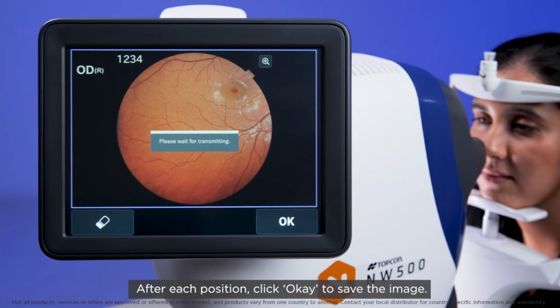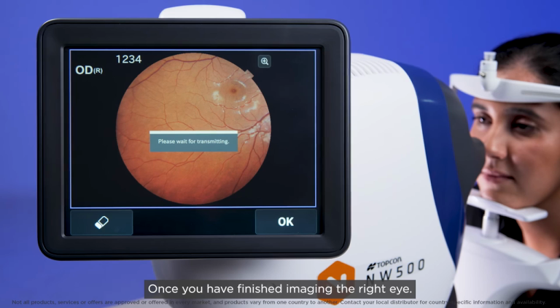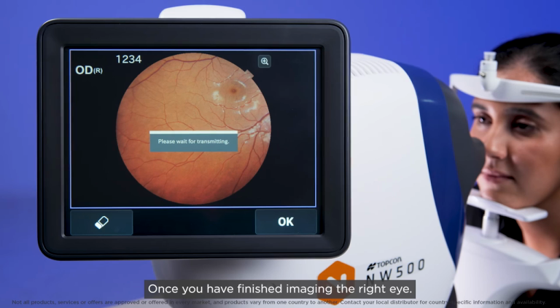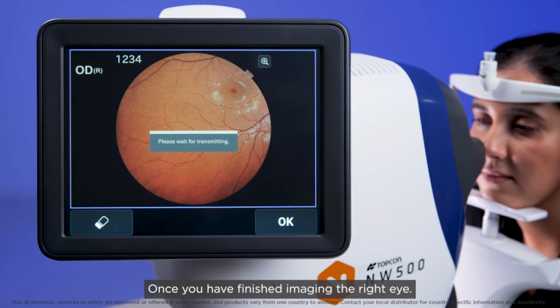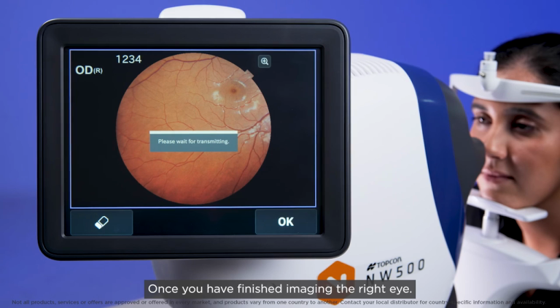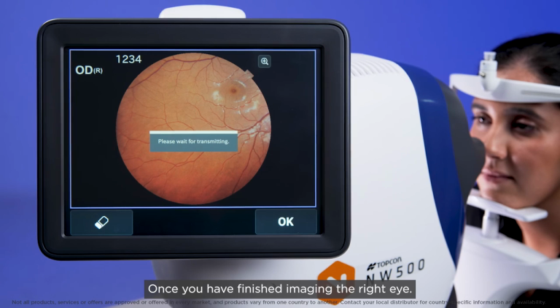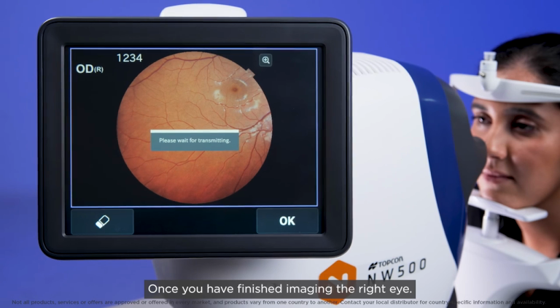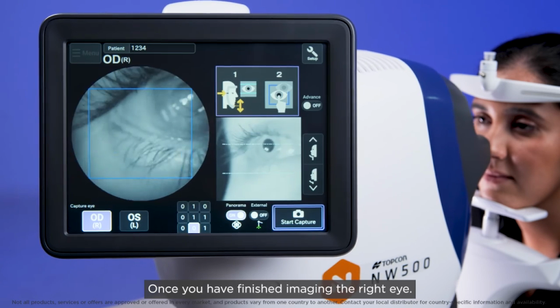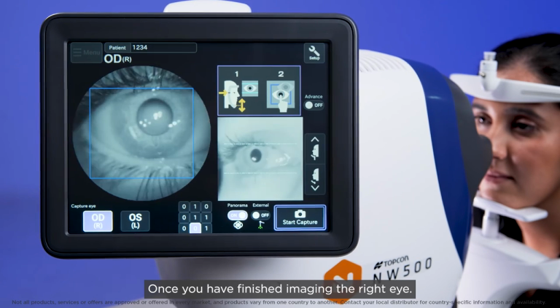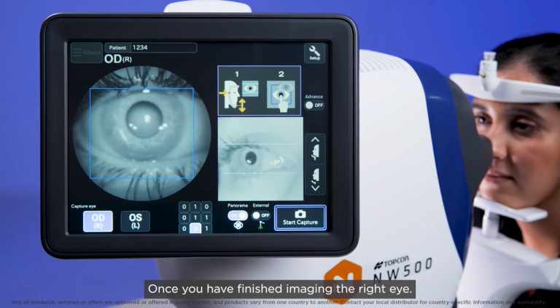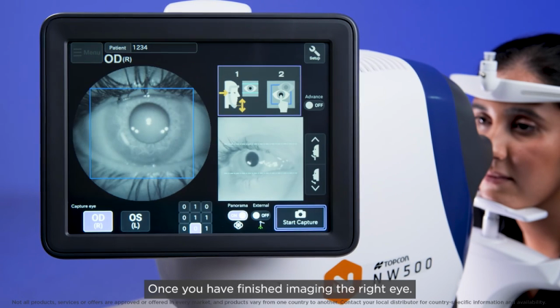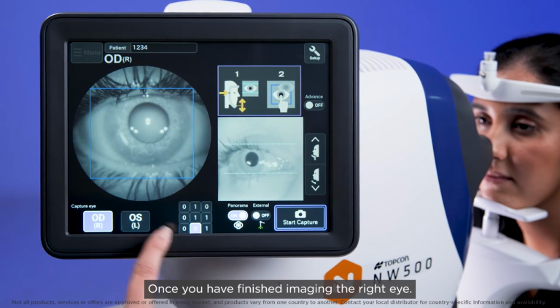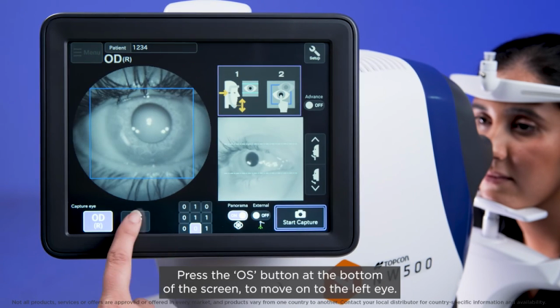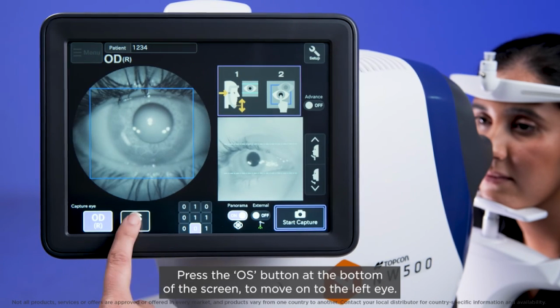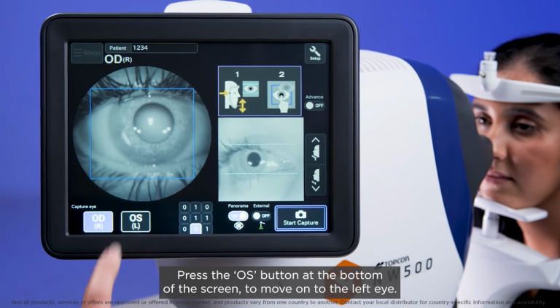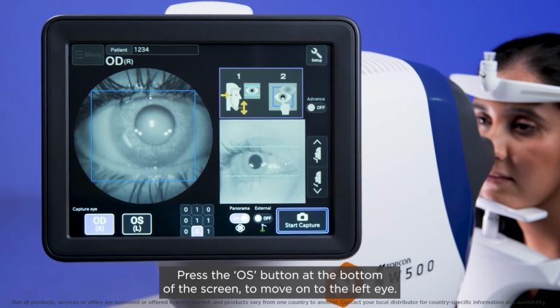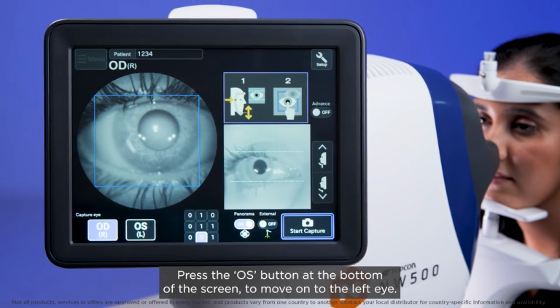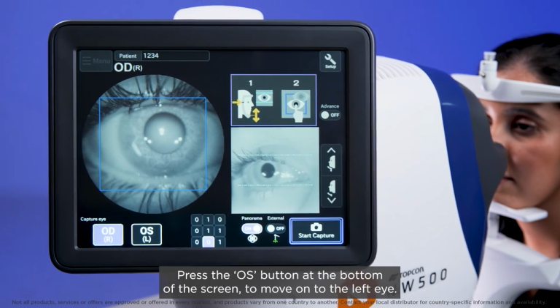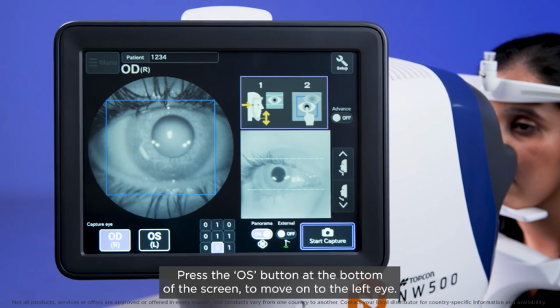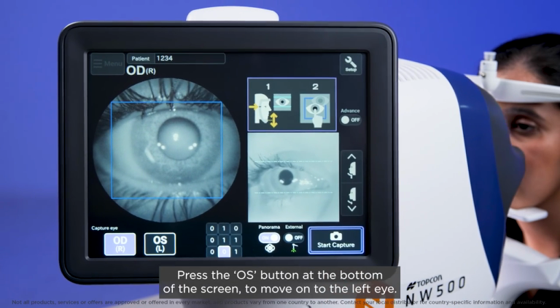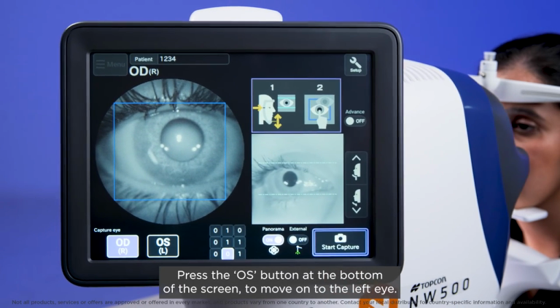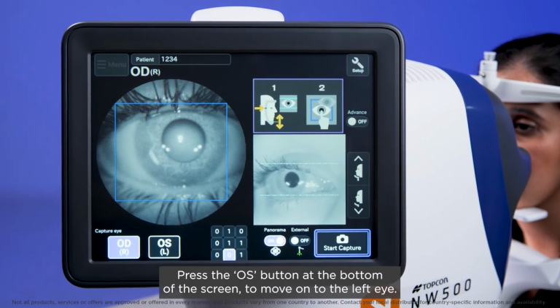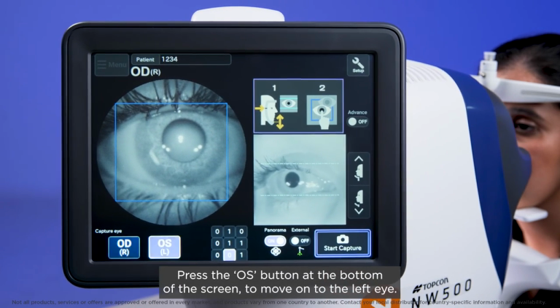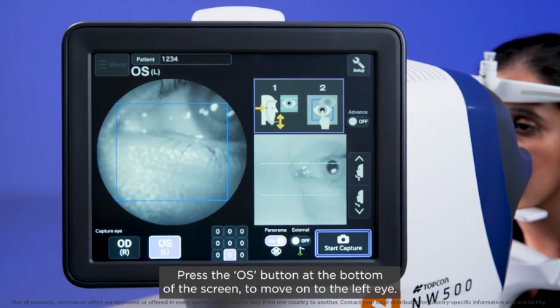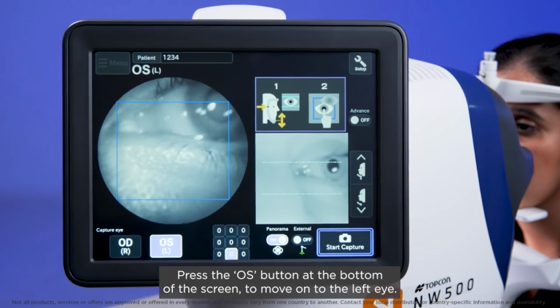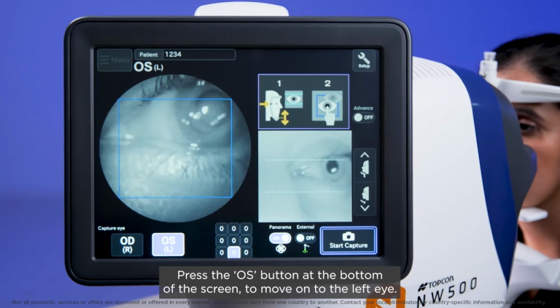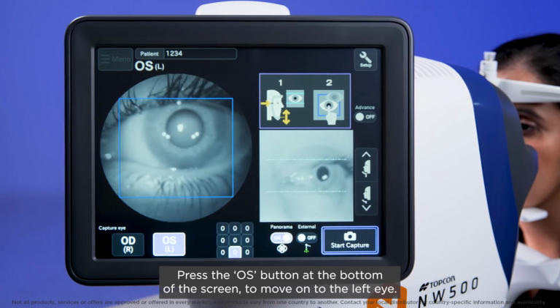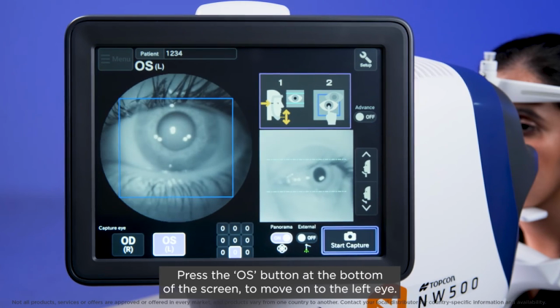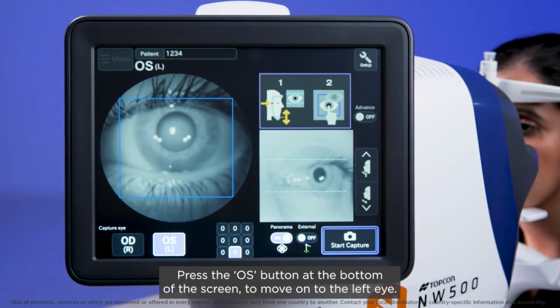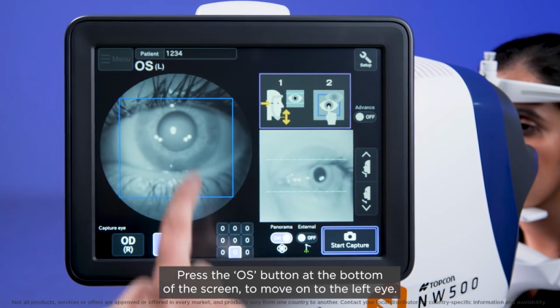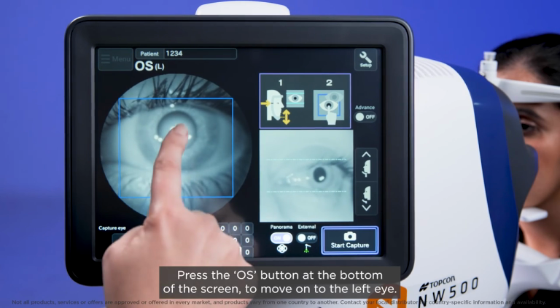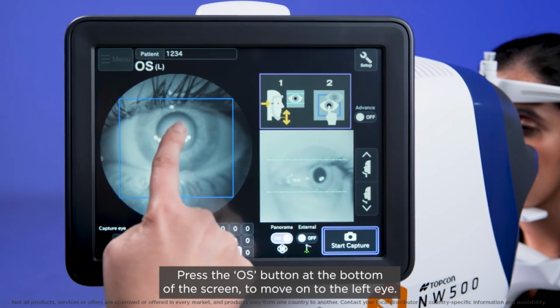Once you have finished imaging the right eye, press the OS button at the bottom of the screen to move on to the left eye.